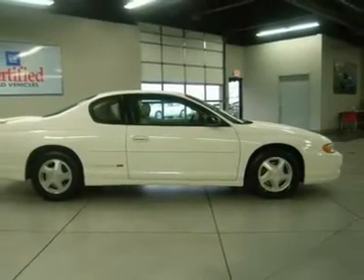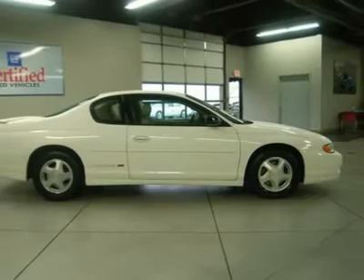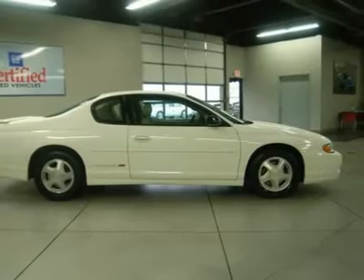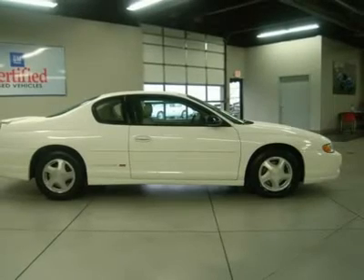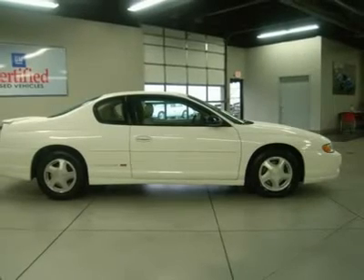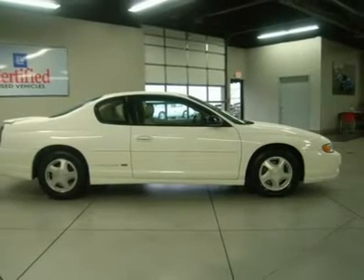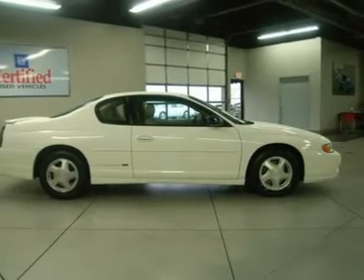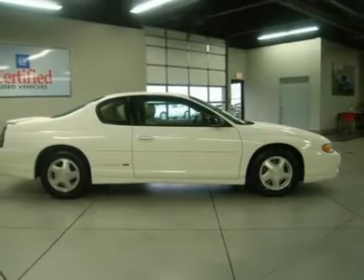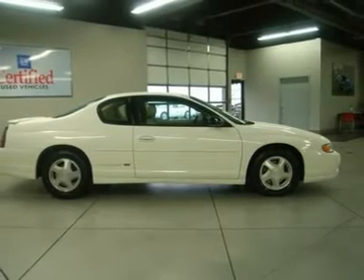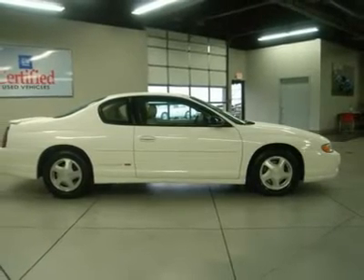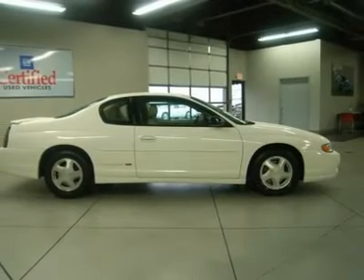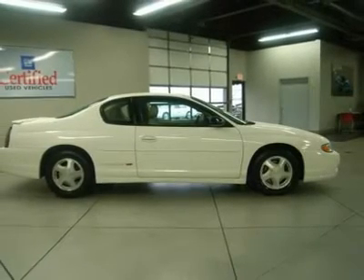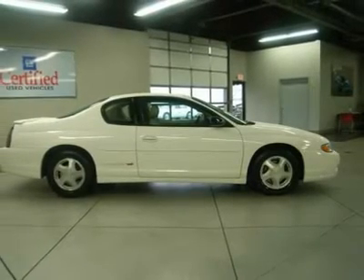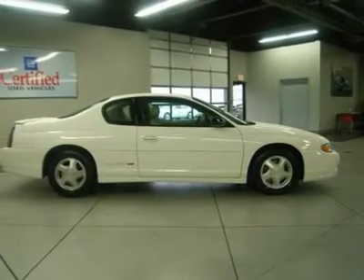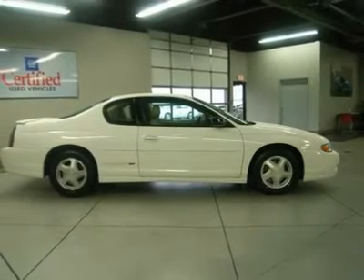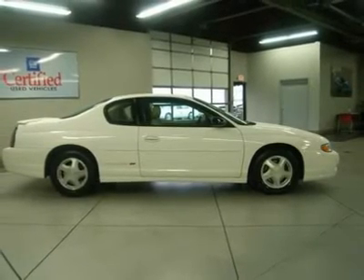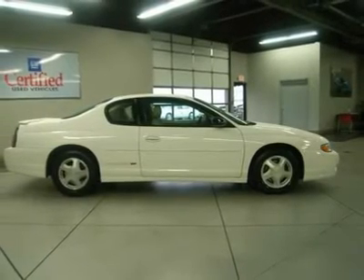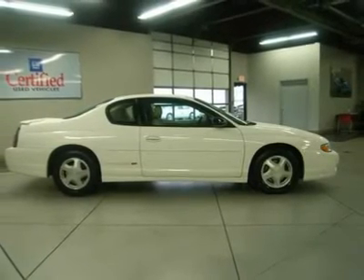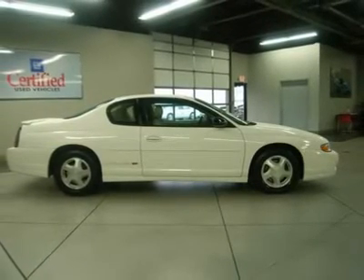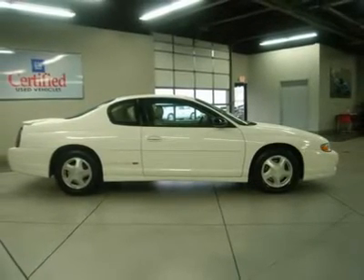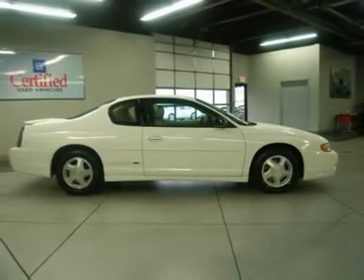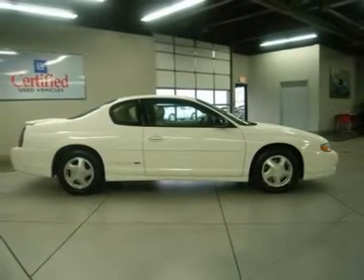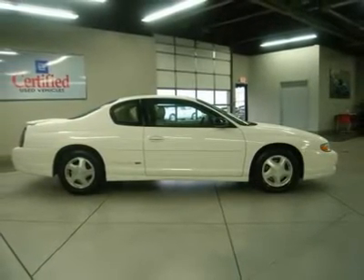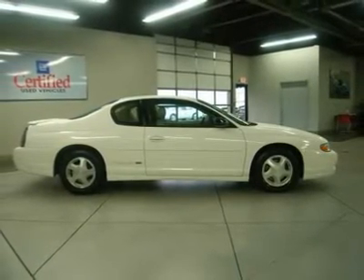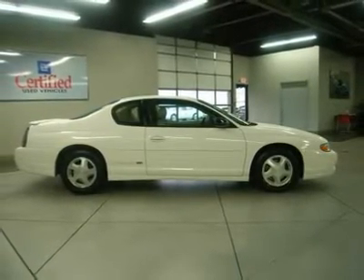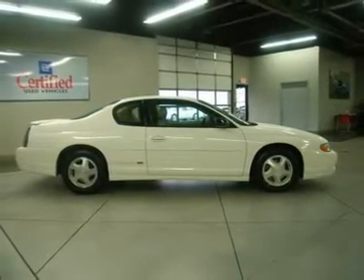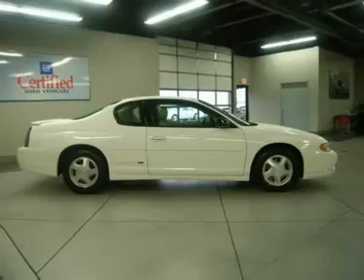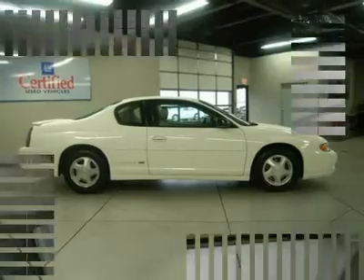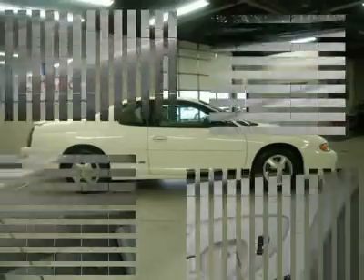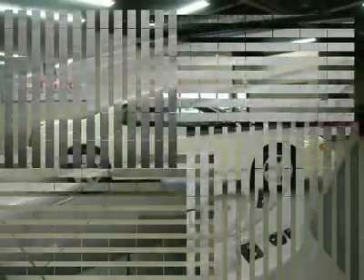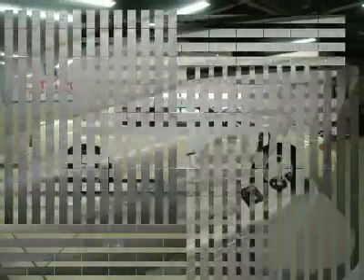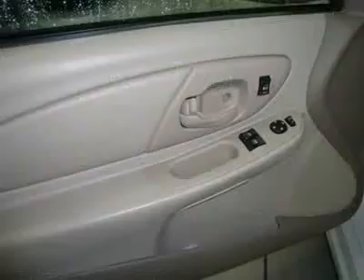For 100 years, we have been your friends in the car business, right on the corner and always right on the price.